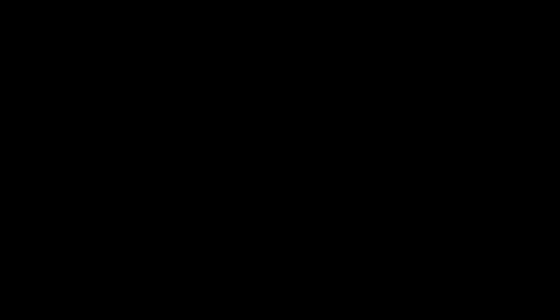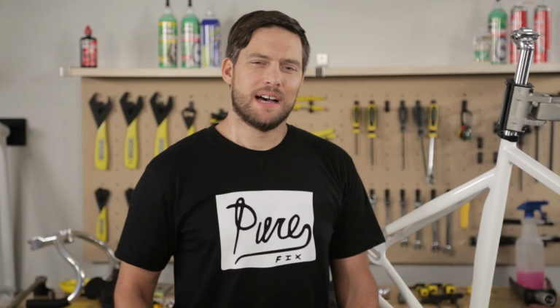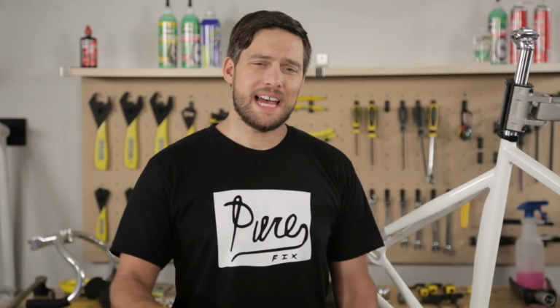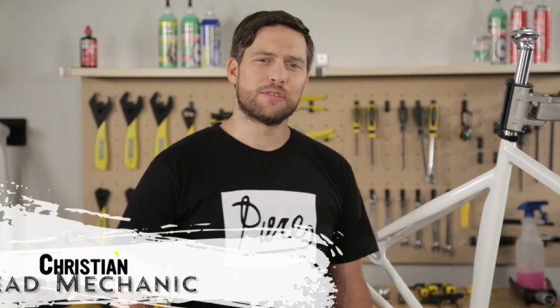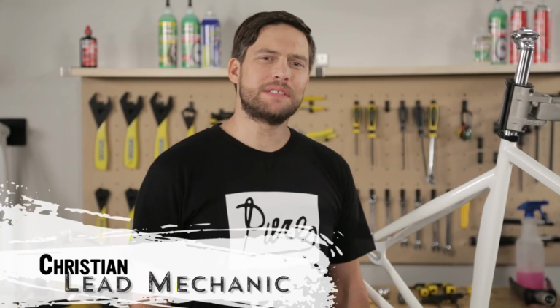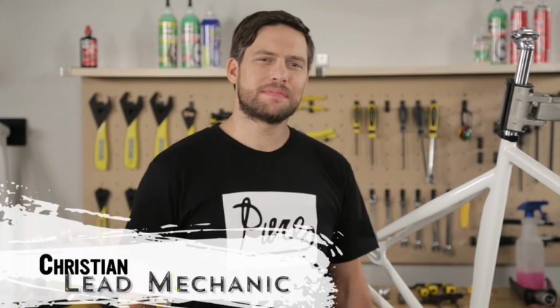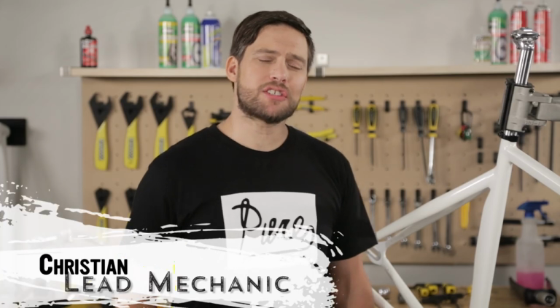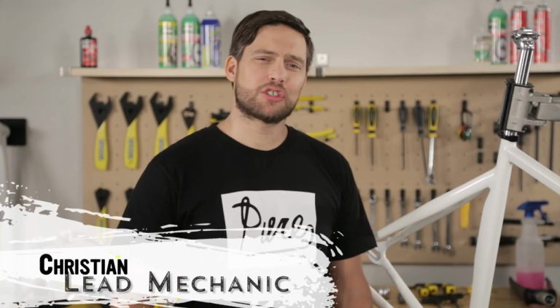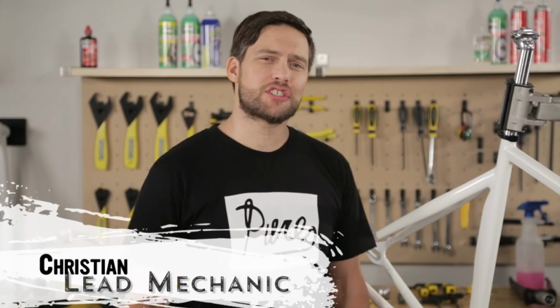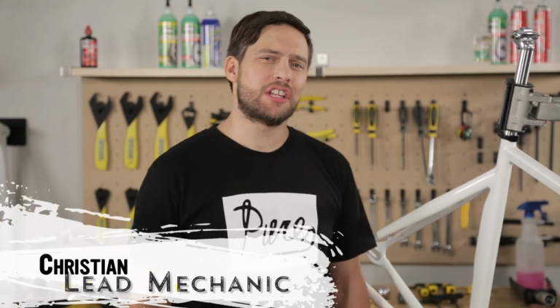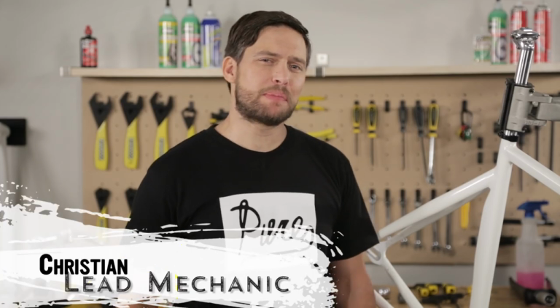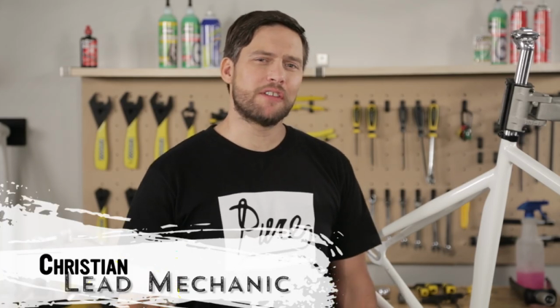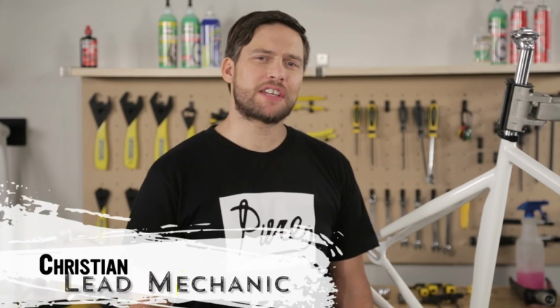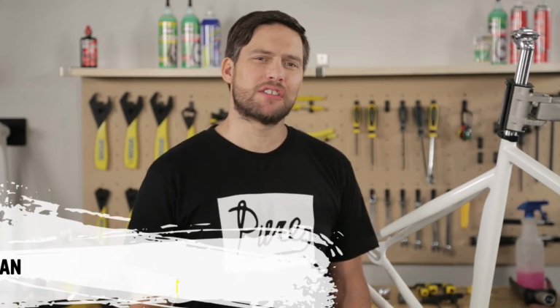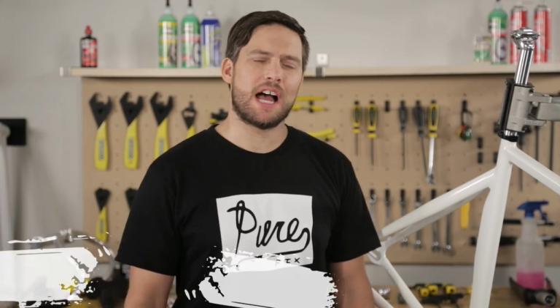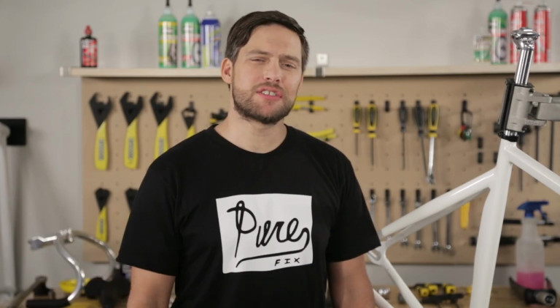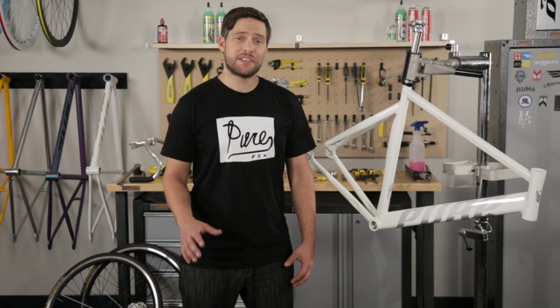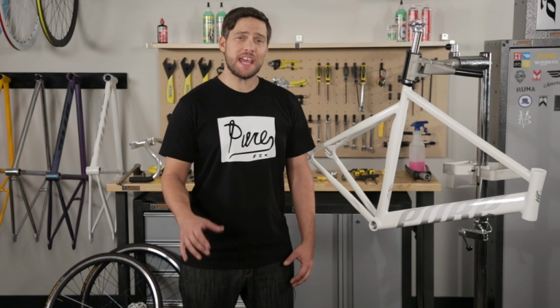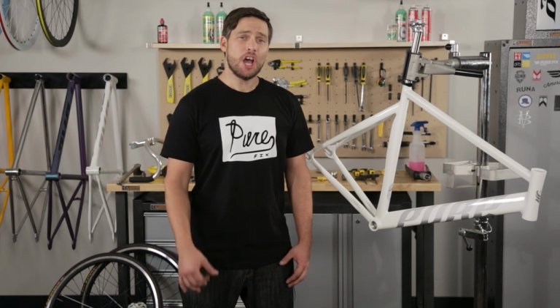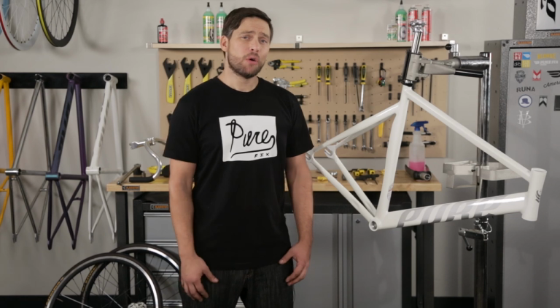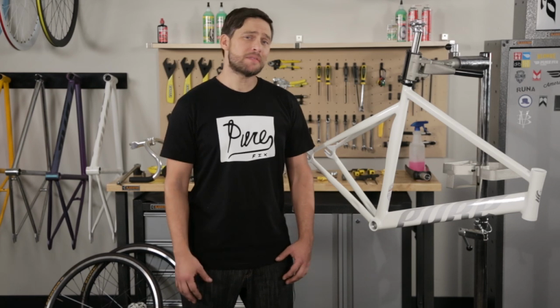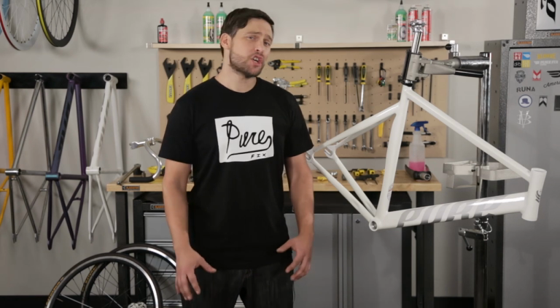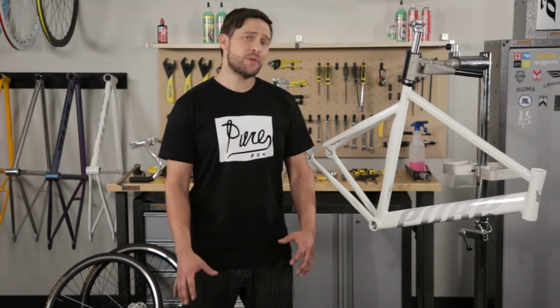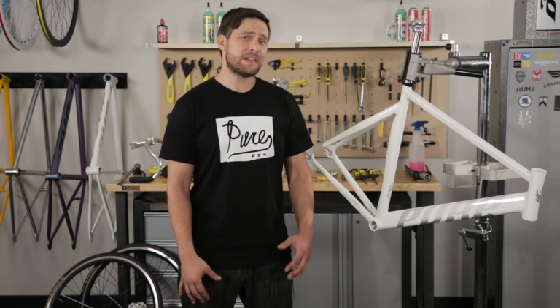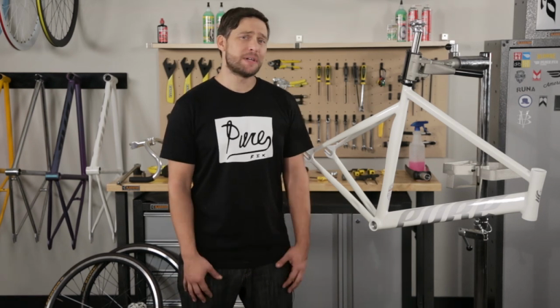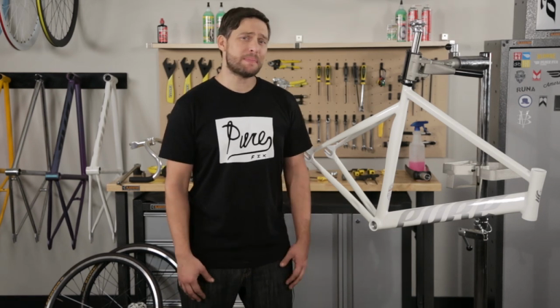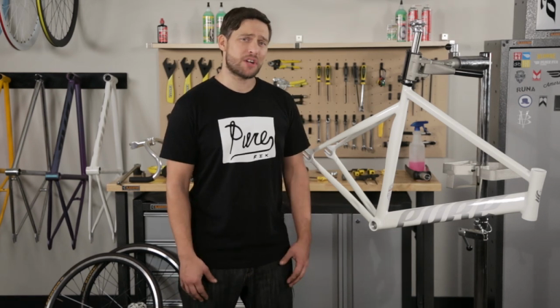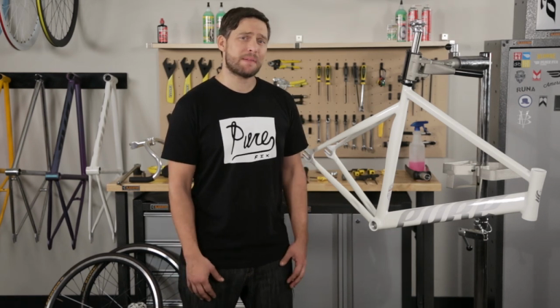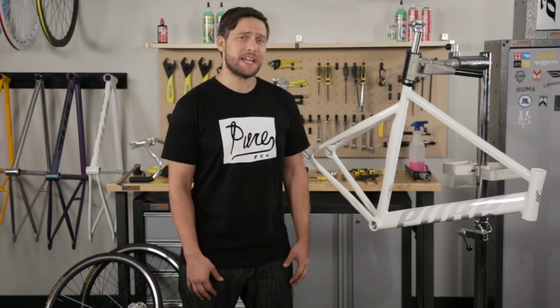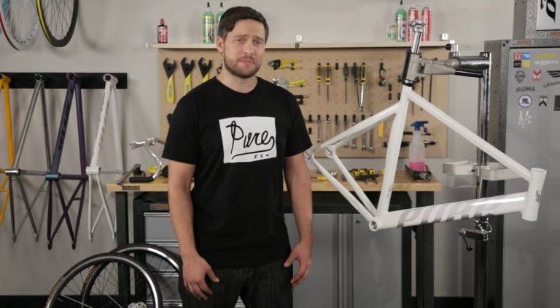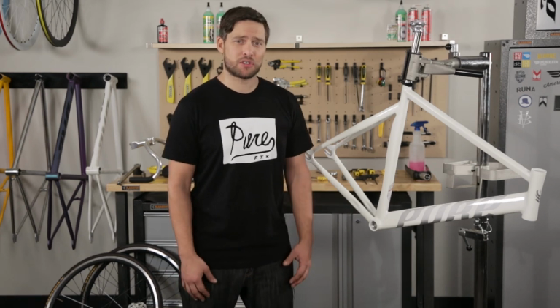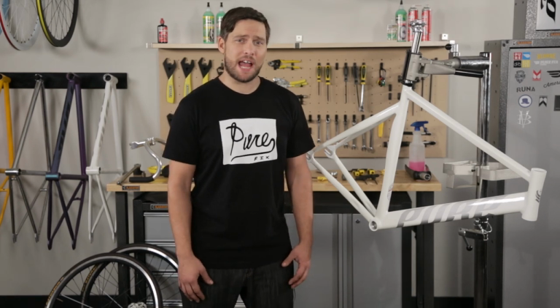Hi everyone, this is Christian in the Purefix garage. Today we're going to show you how to build up a track bike from scratch.